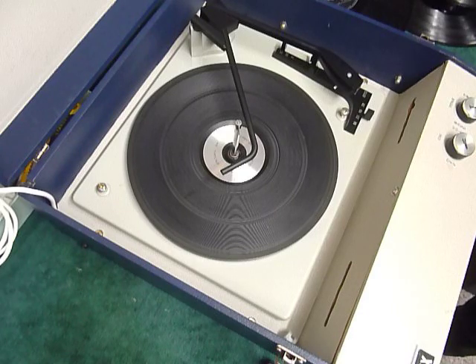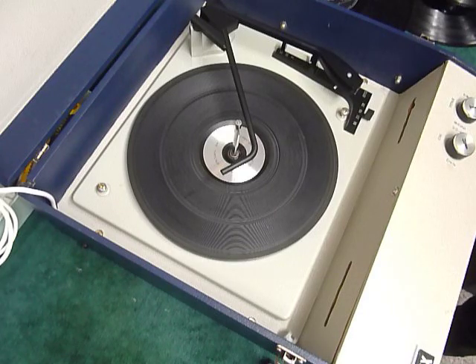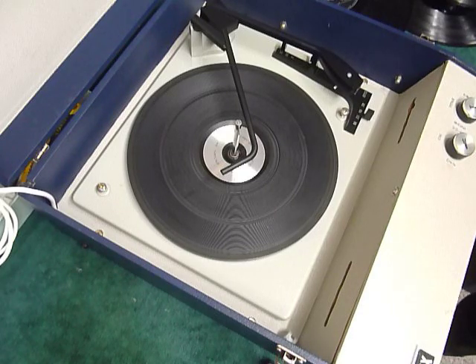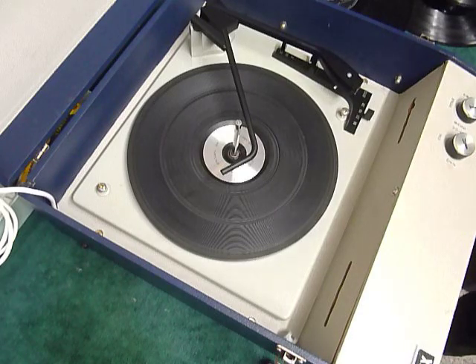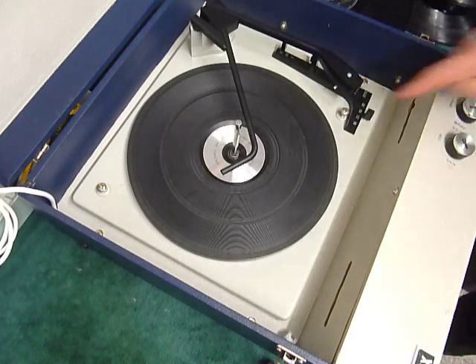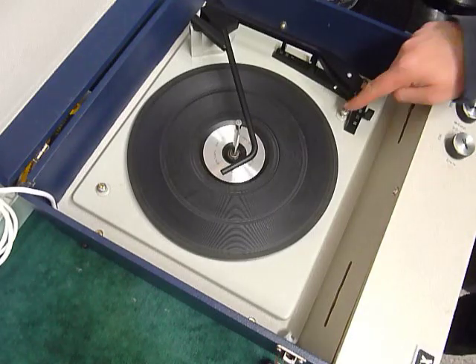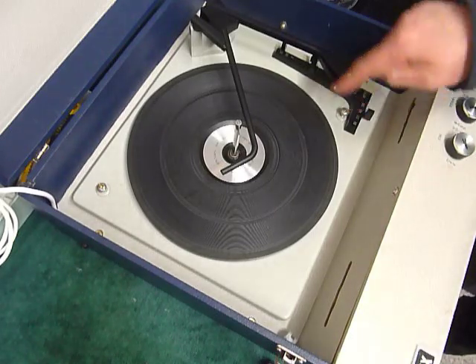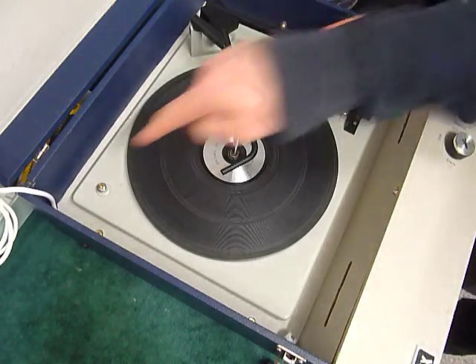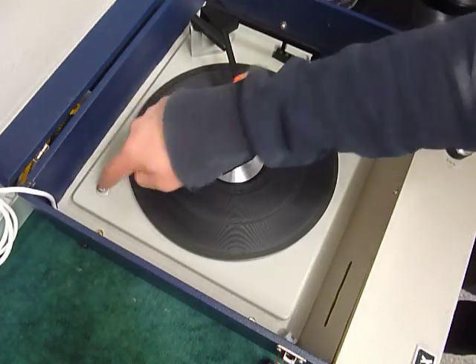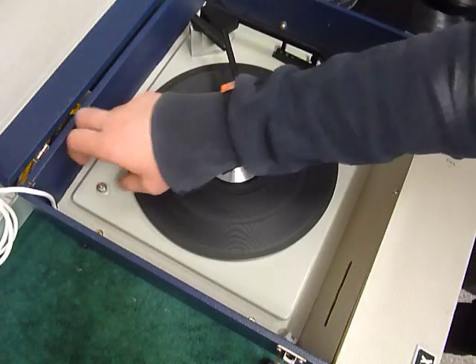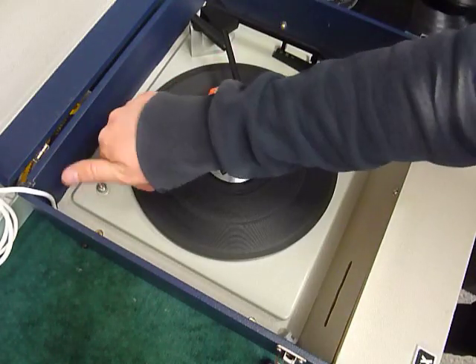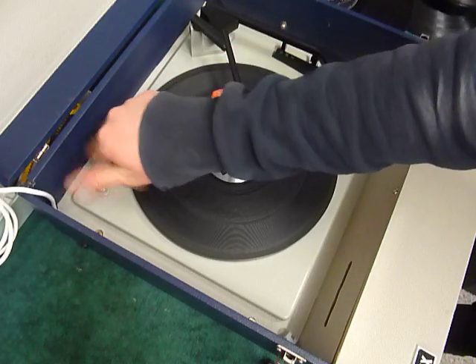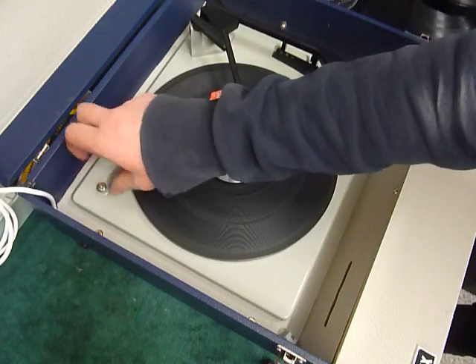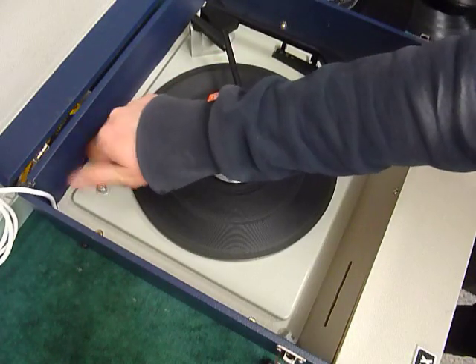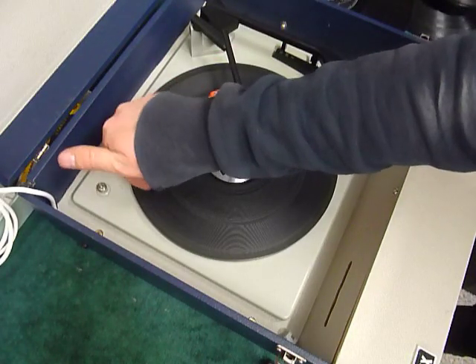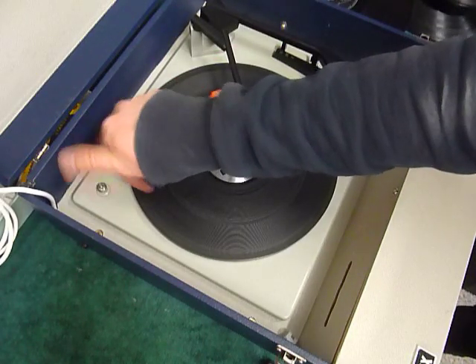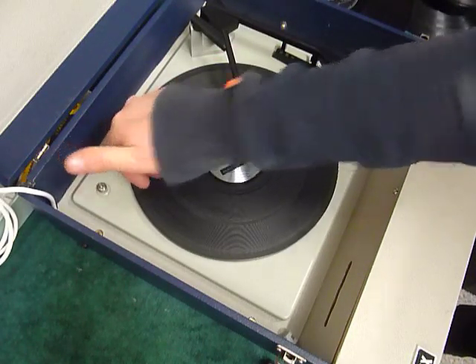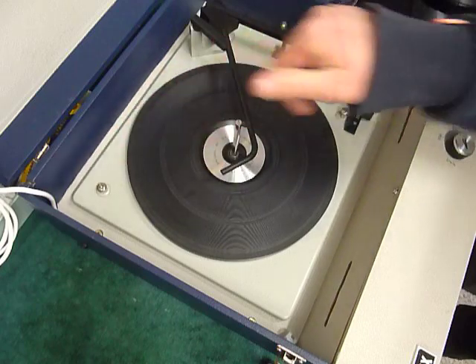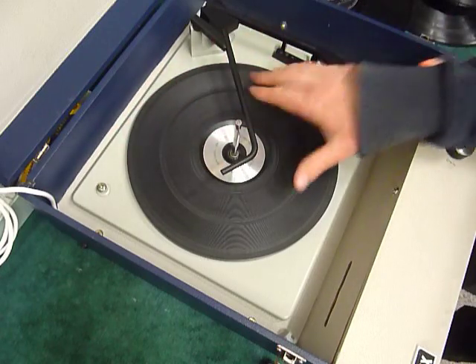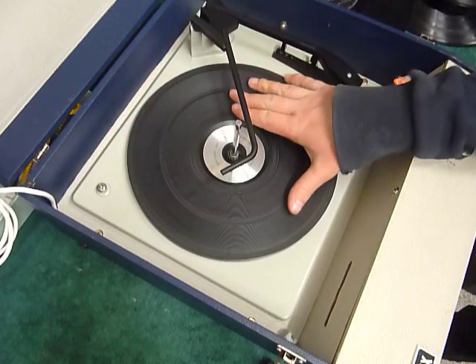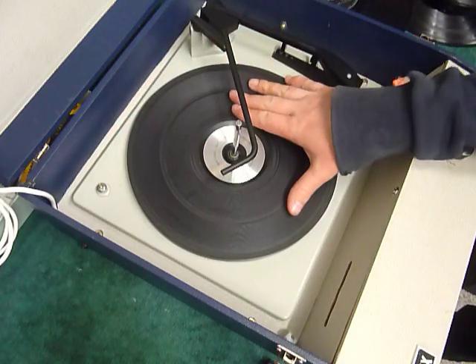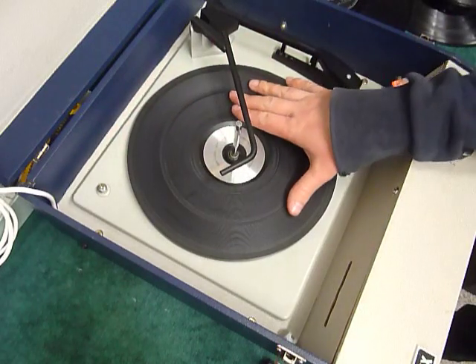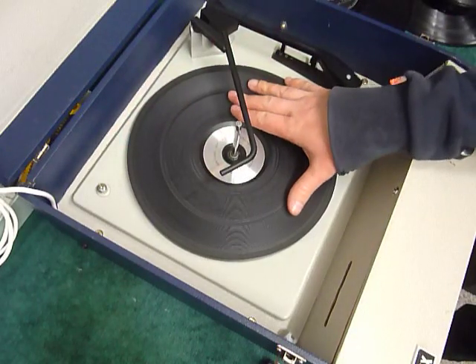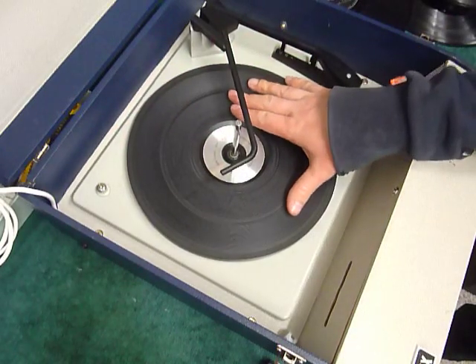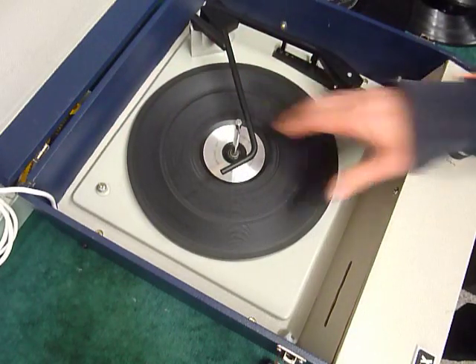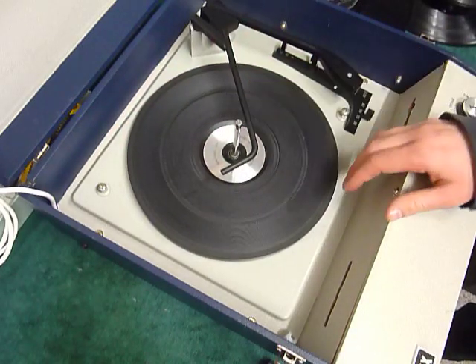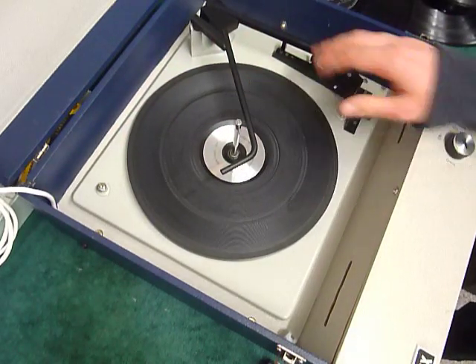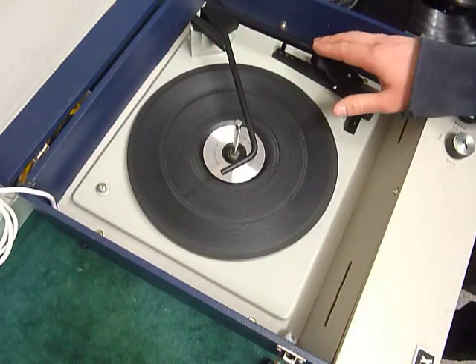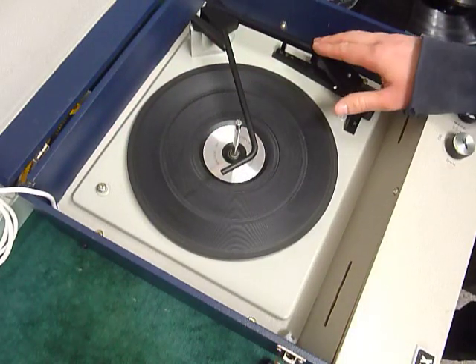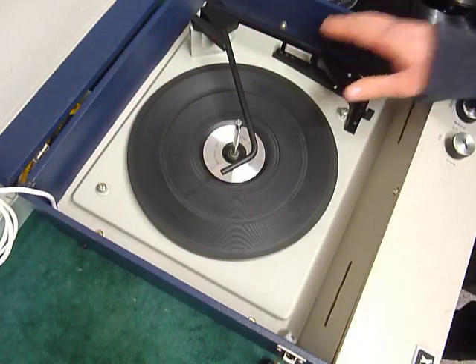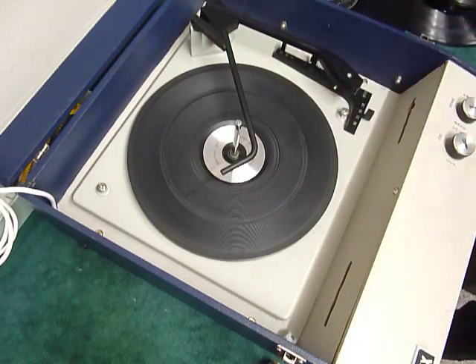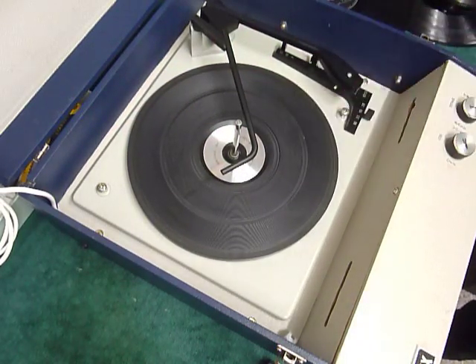First thing to do is screw down the two transit screws on the deck here and here. Screw those fully down clockwise so the deck floats on its springs, and also remember to unclip the arm.